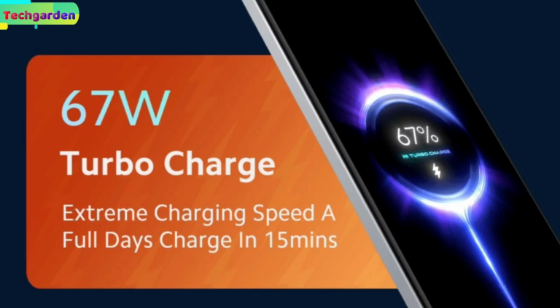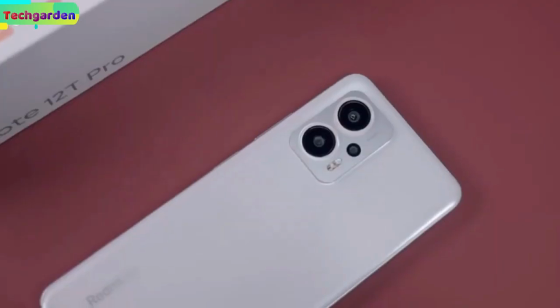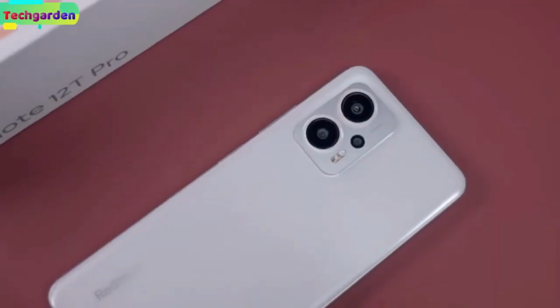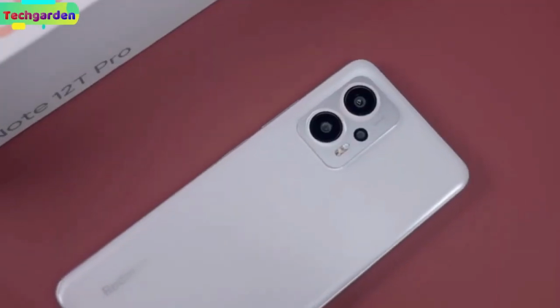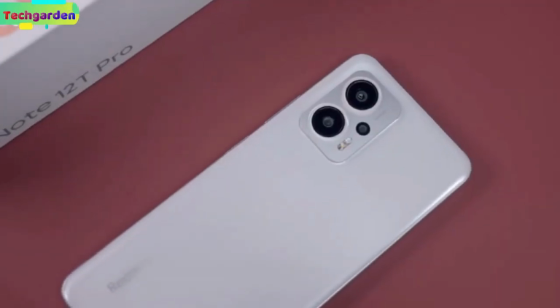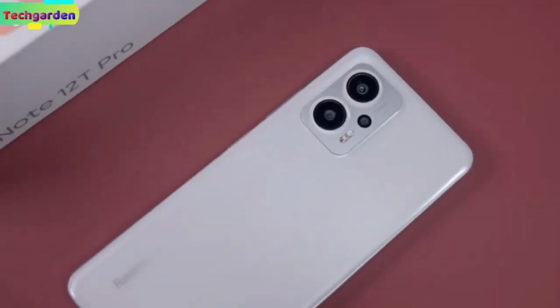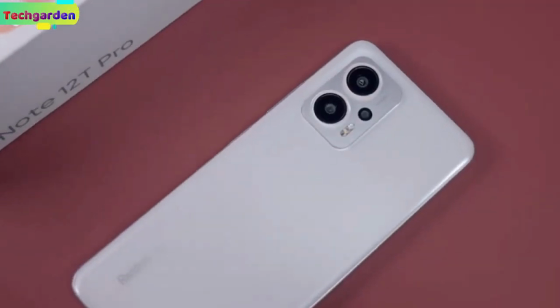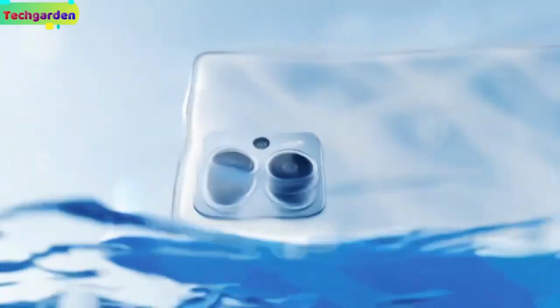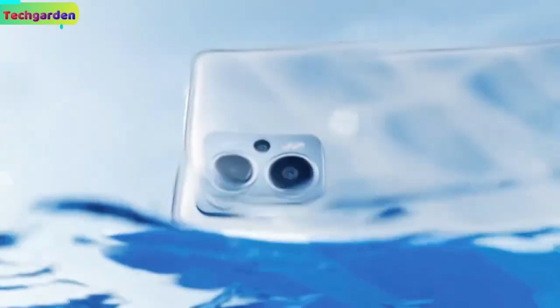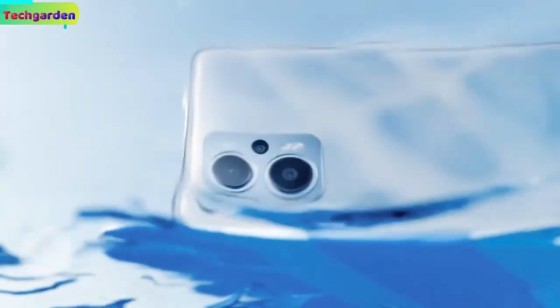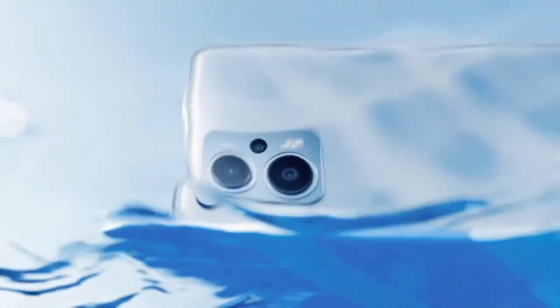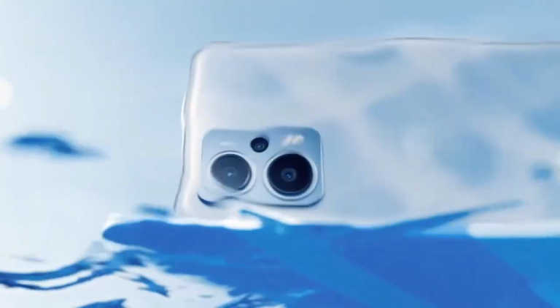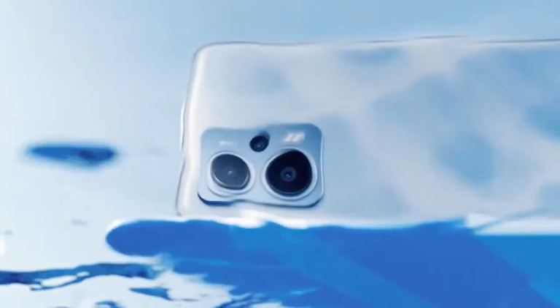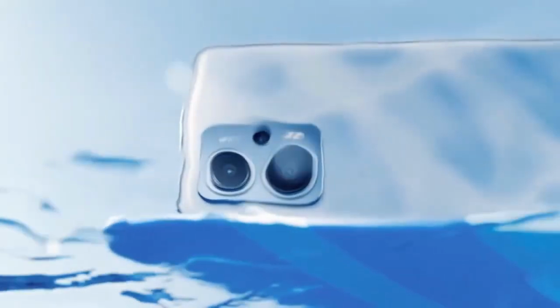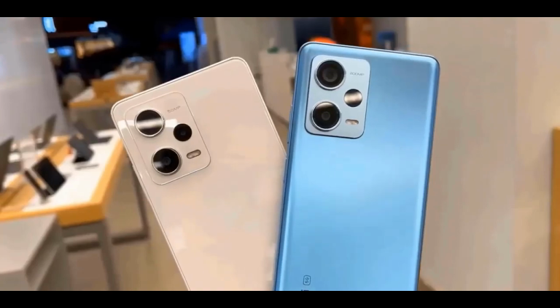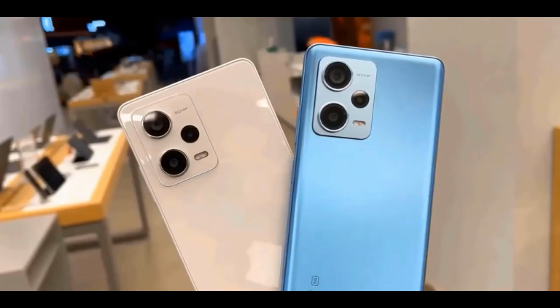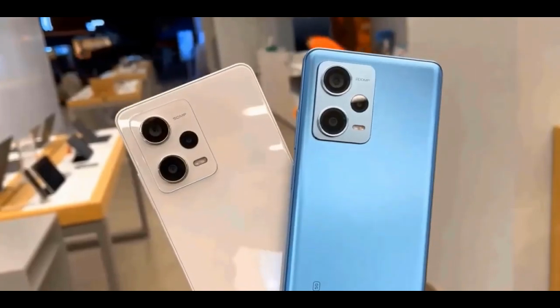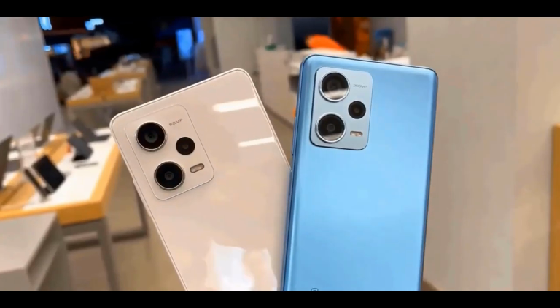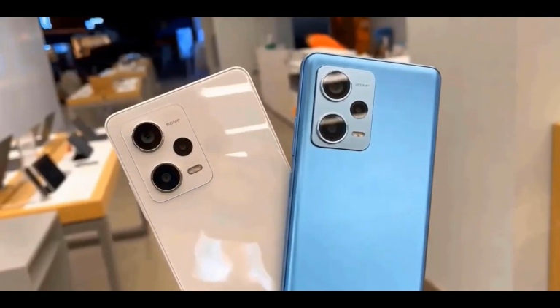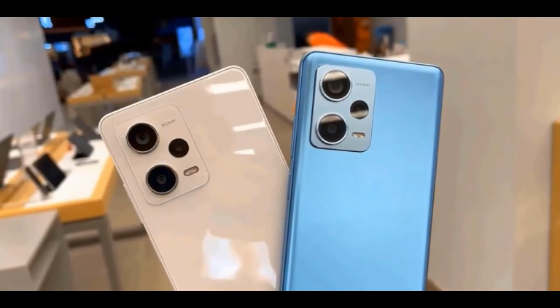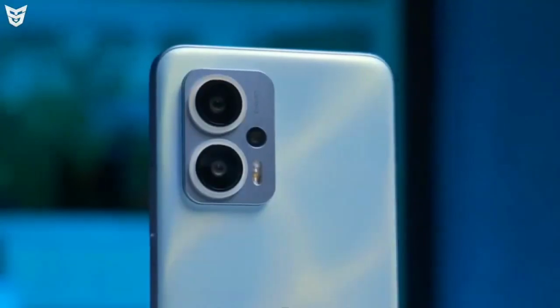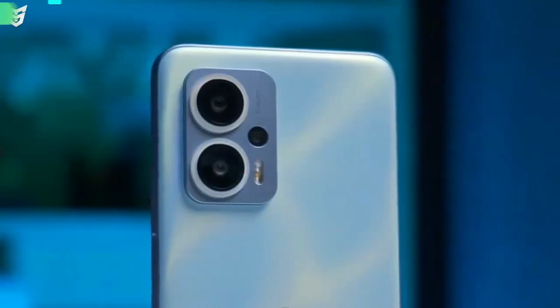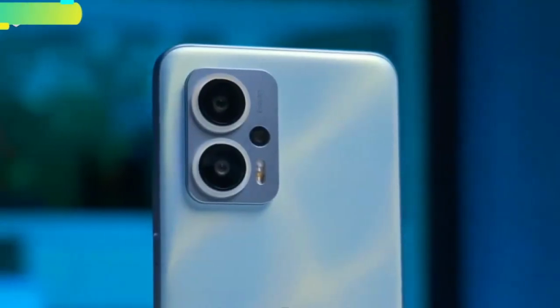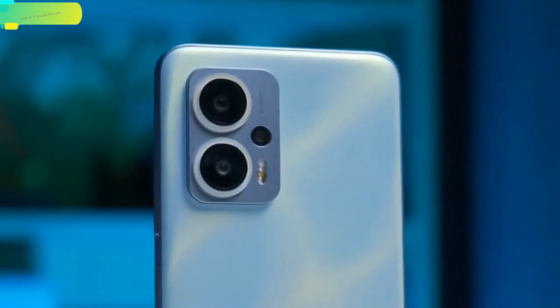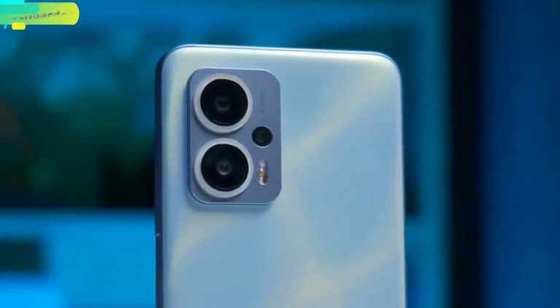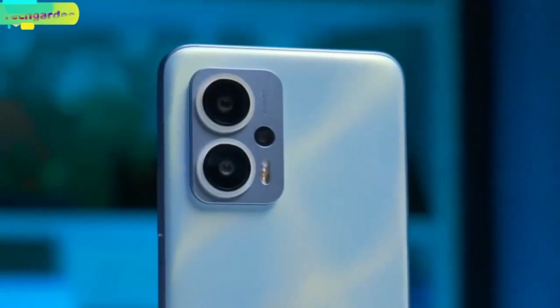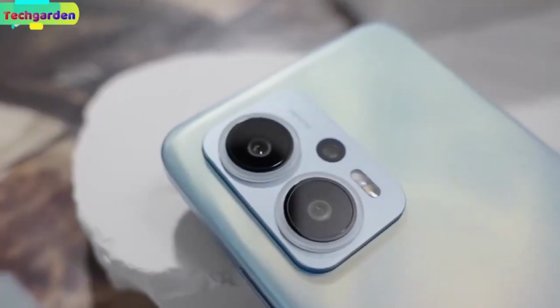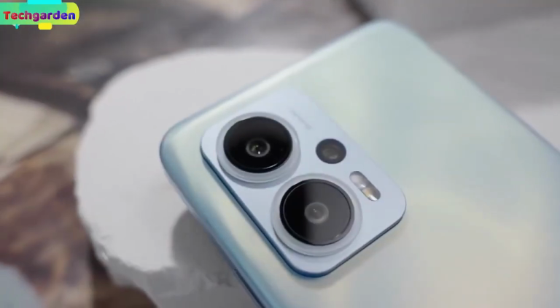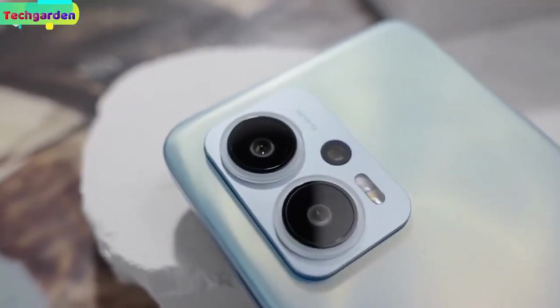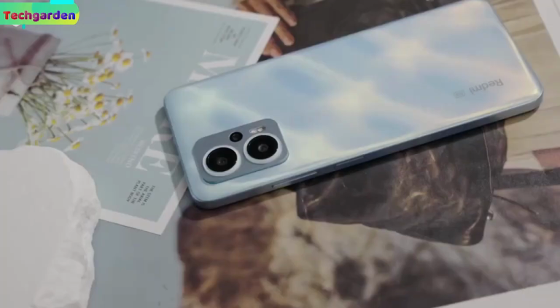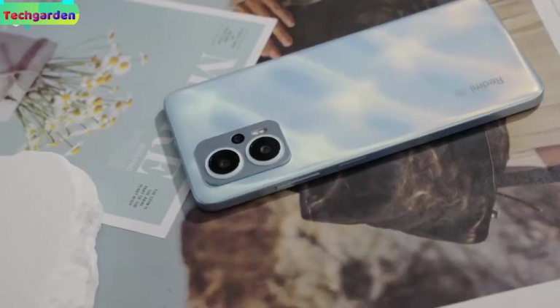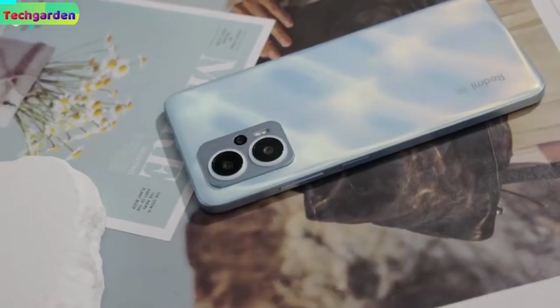The phone comes in three colors — blue, white, and black — with IP53 dust and splash resistance.